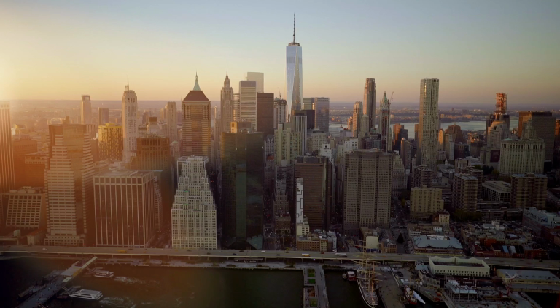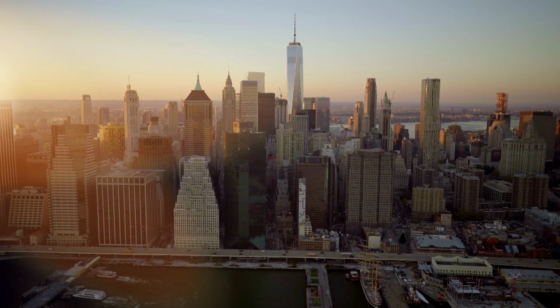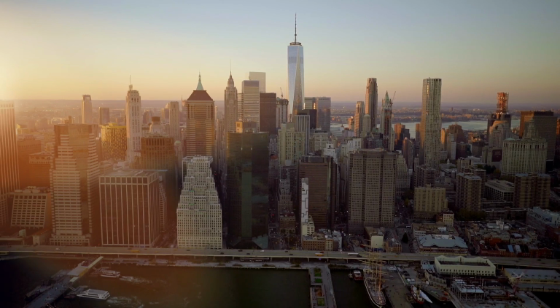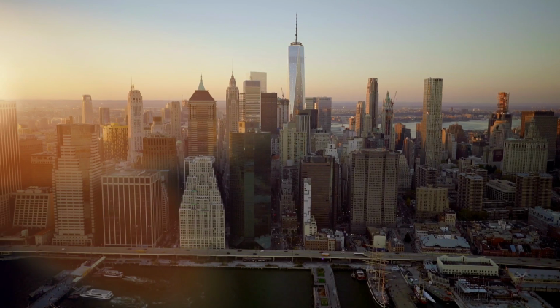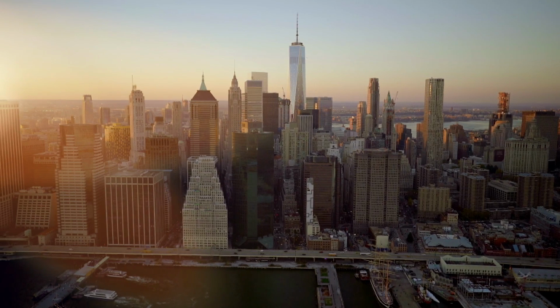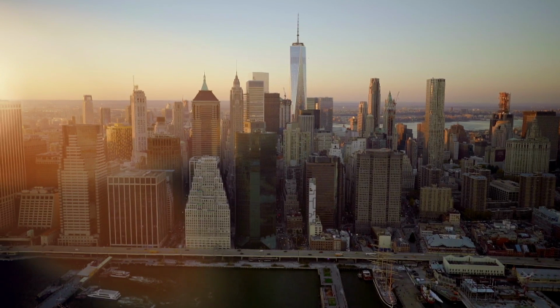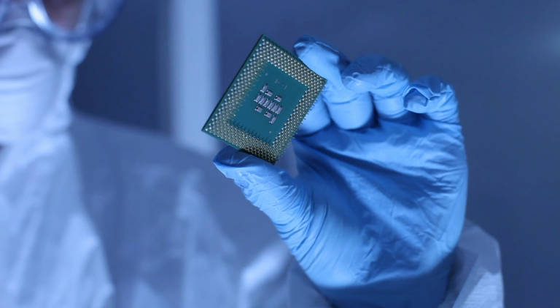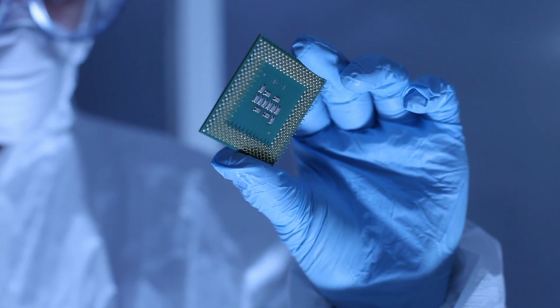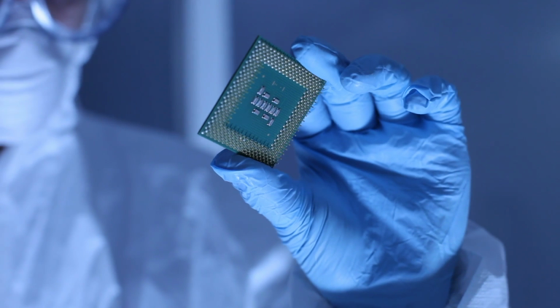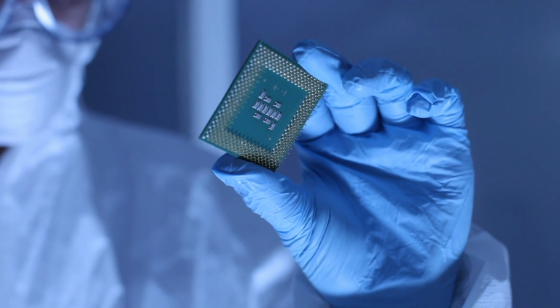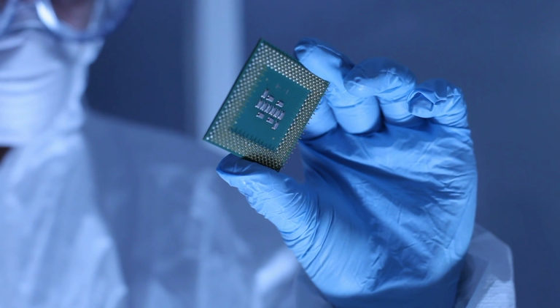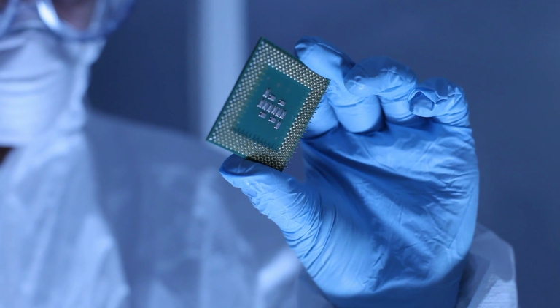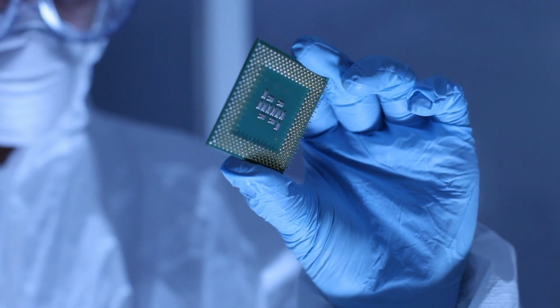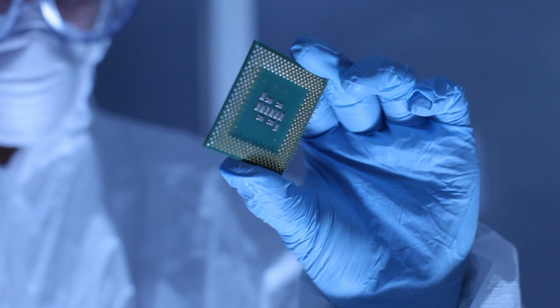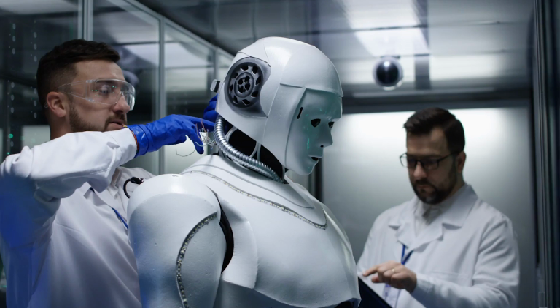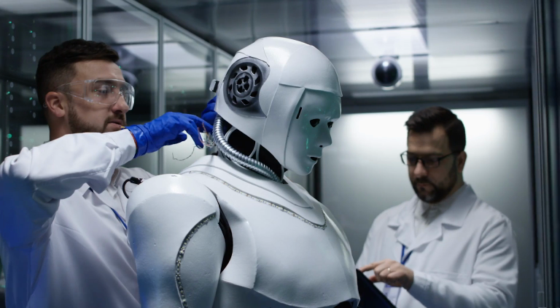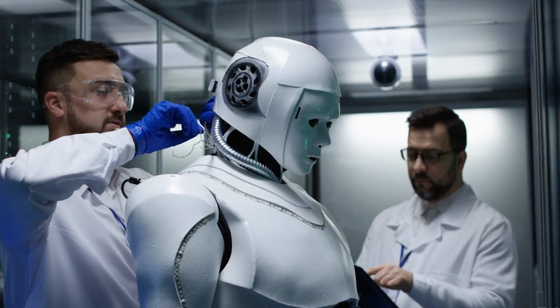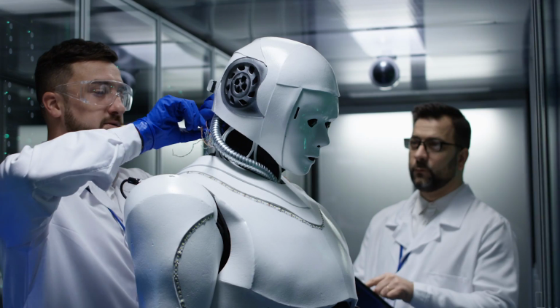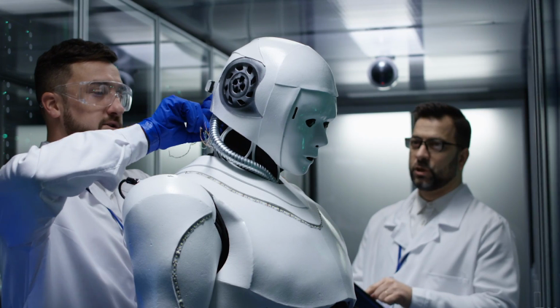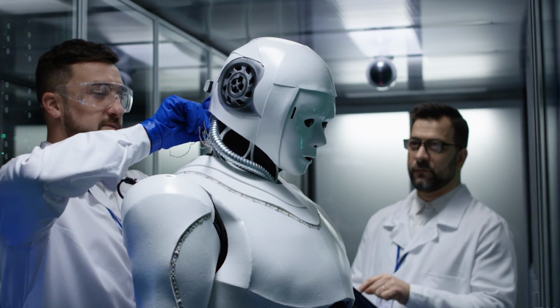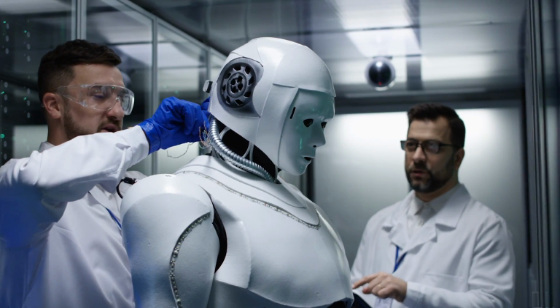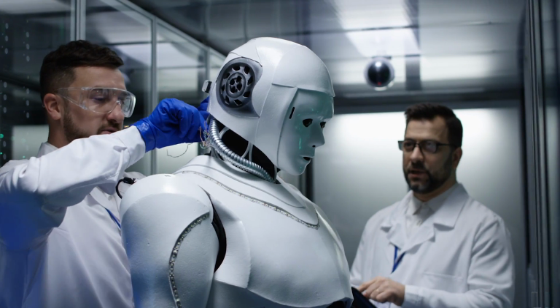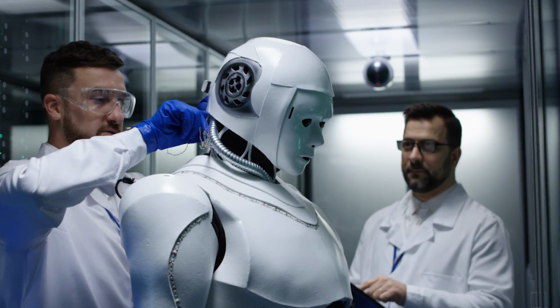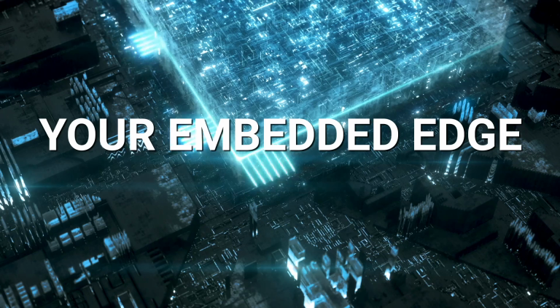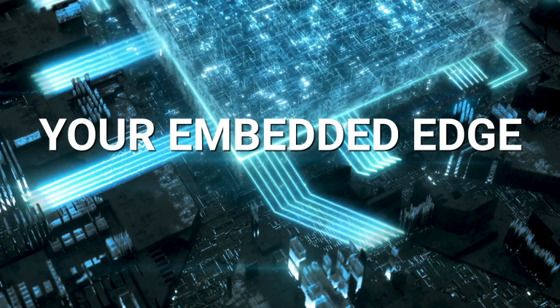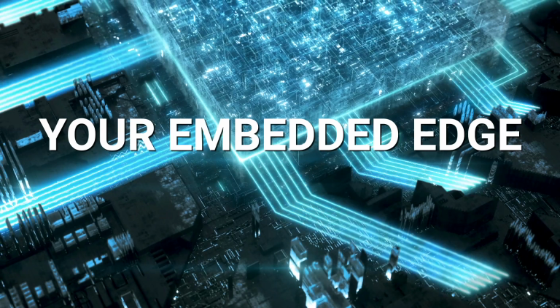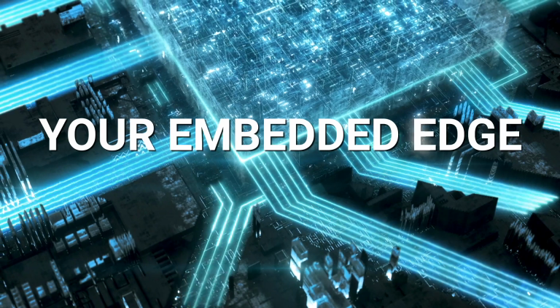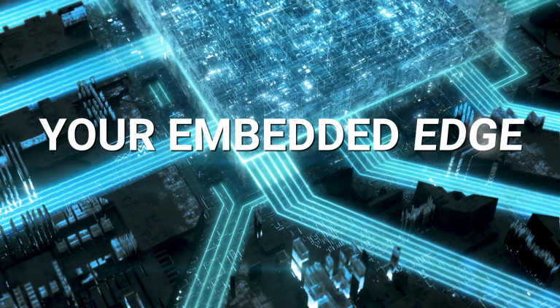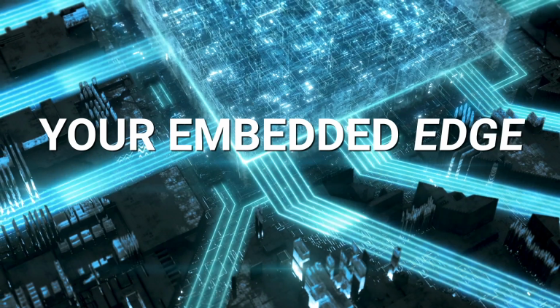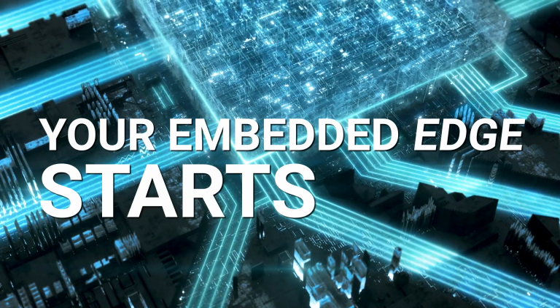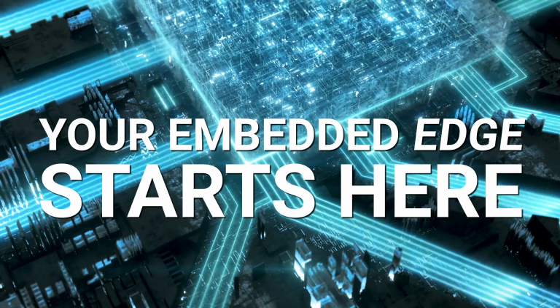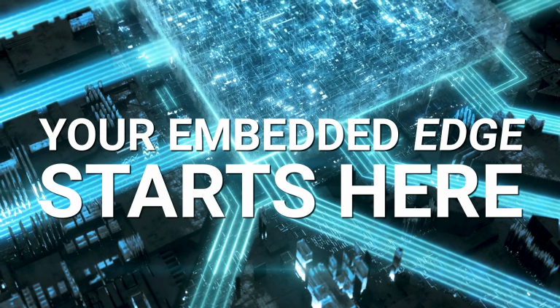From the chip to the cloud, DesignWare Arc processors are powering the future of smart everything. And your embedded edge starts here.